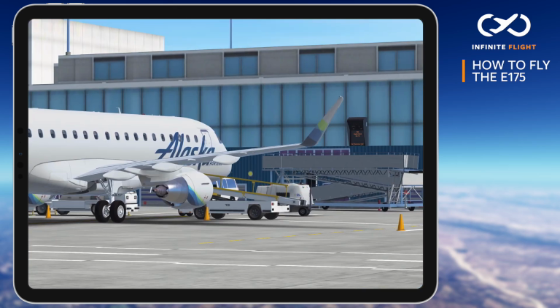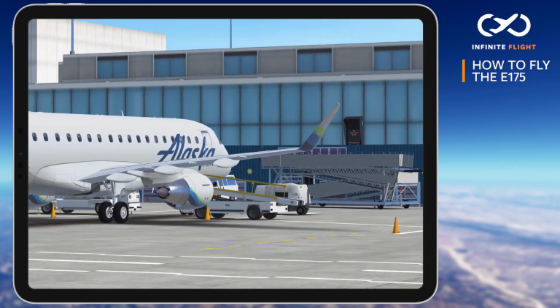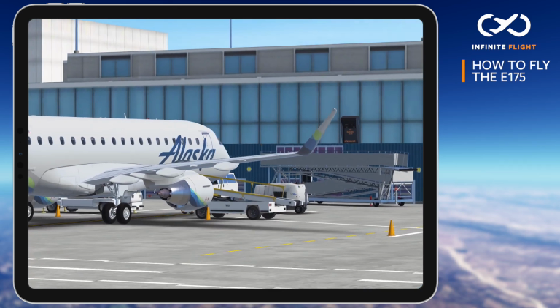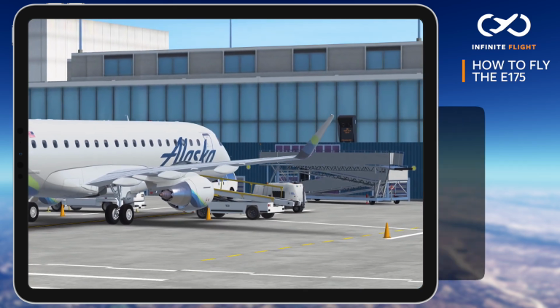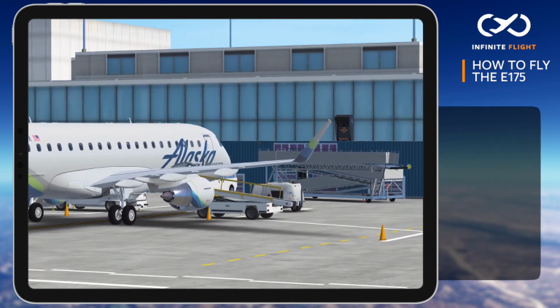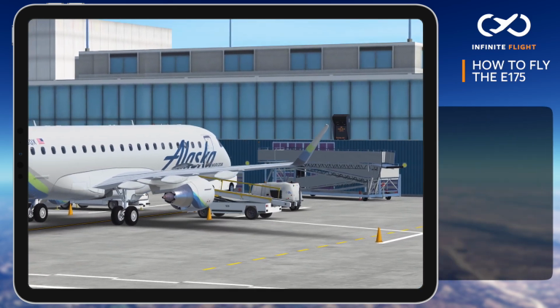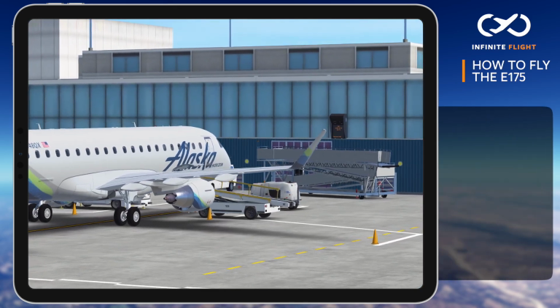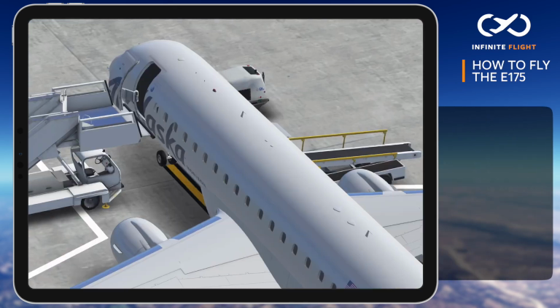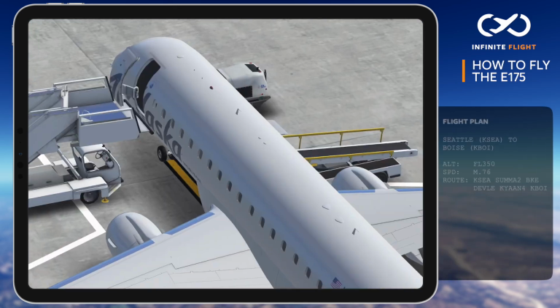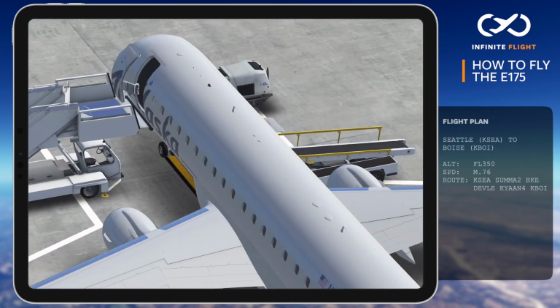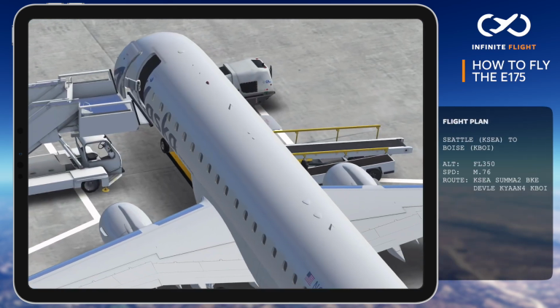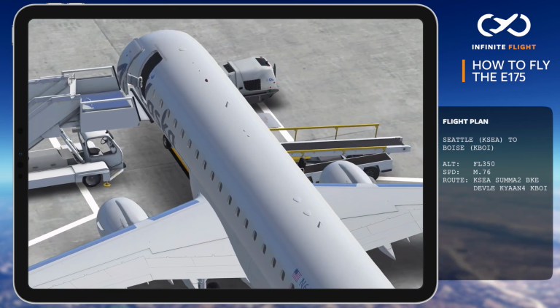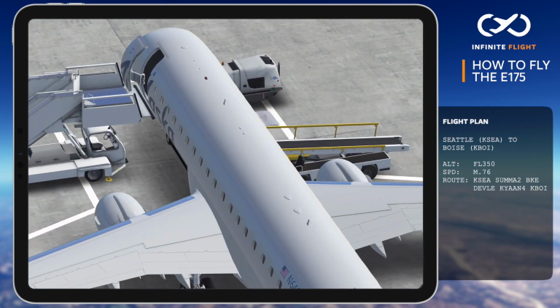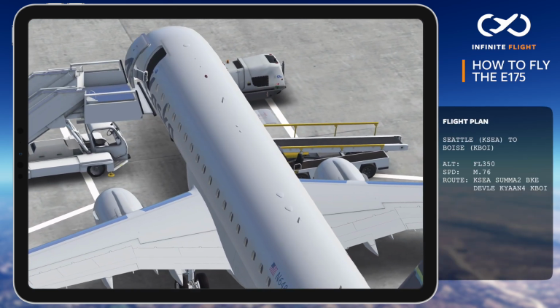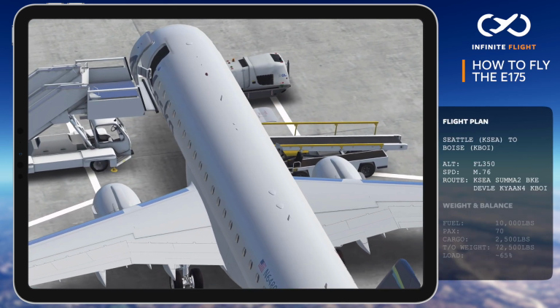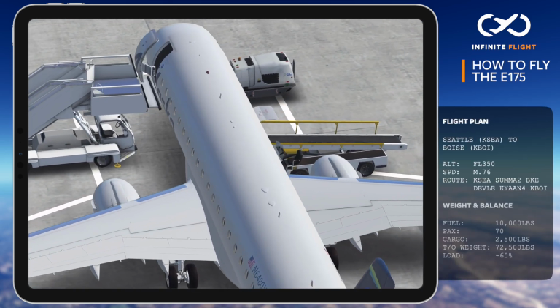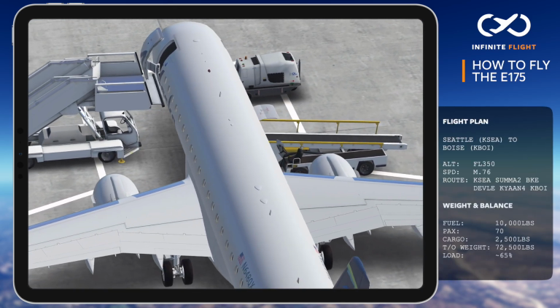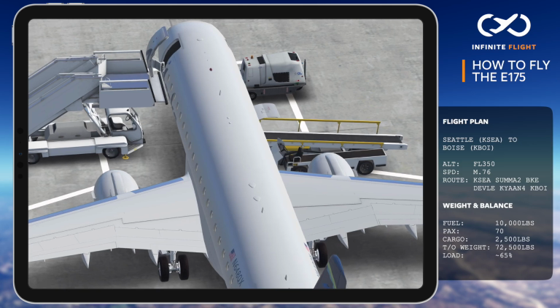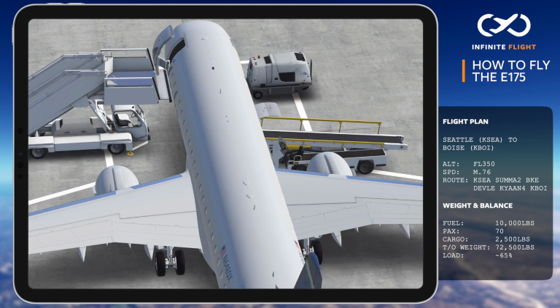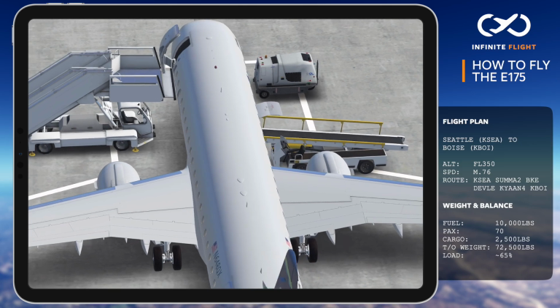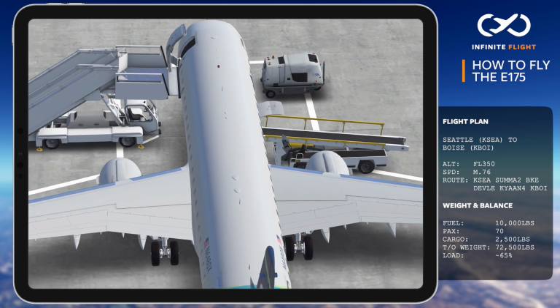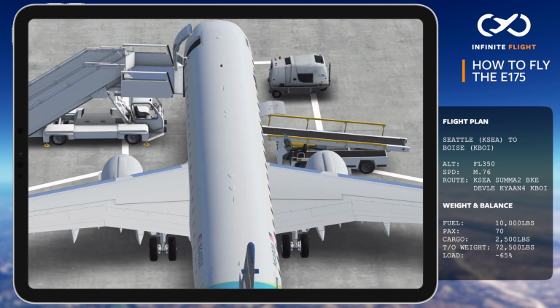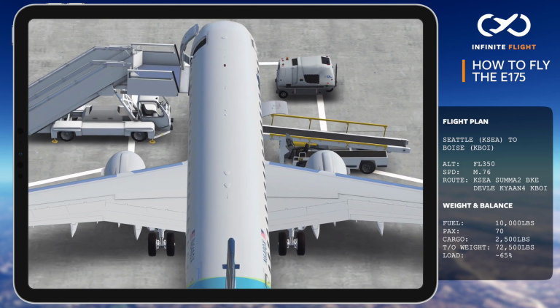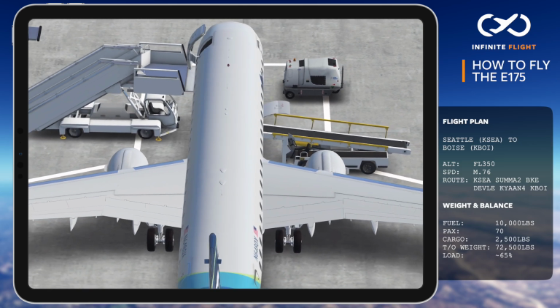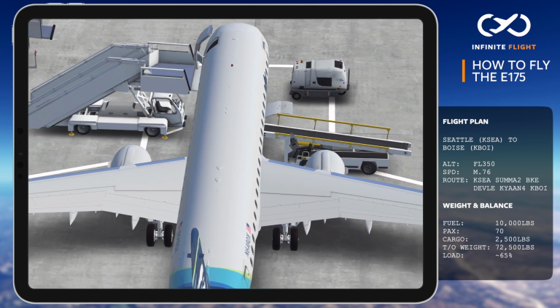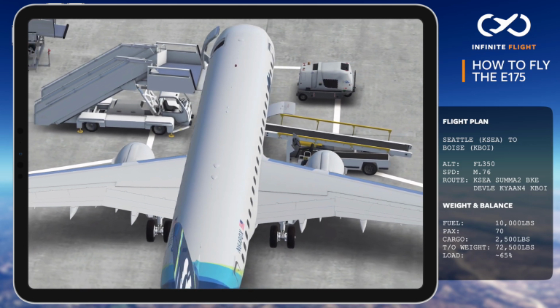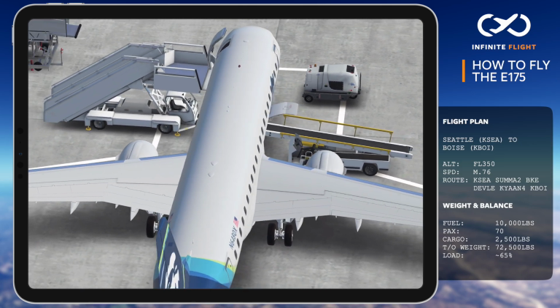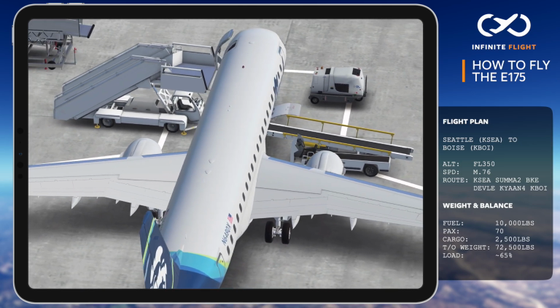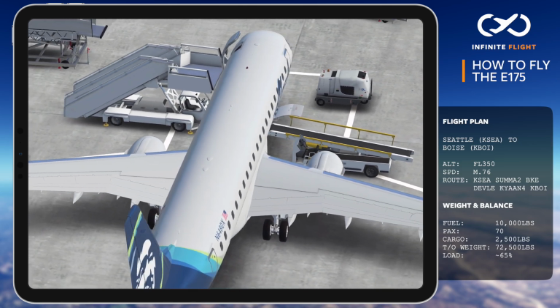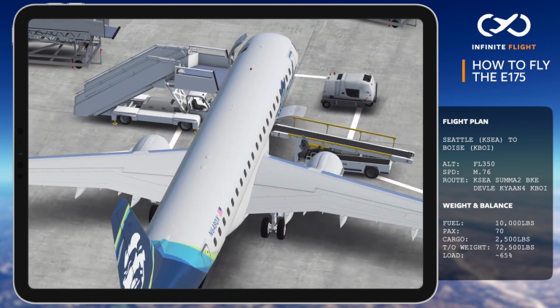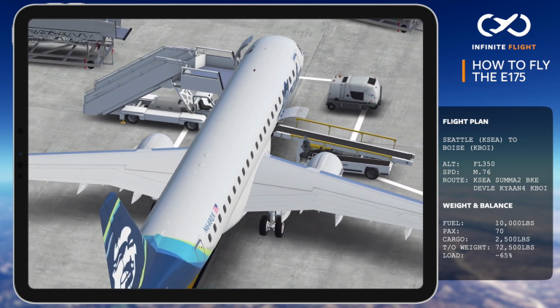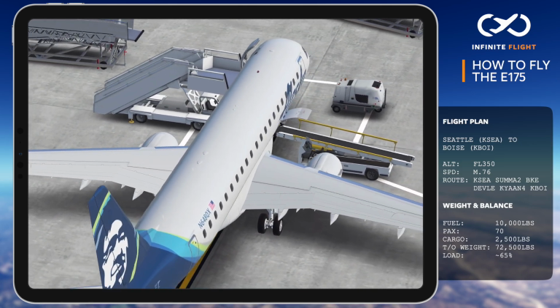Today, we'll be providing service from Seattle to Boise for Alaska Airlines. The flight planning details are located to the right if you'd like to follow along.